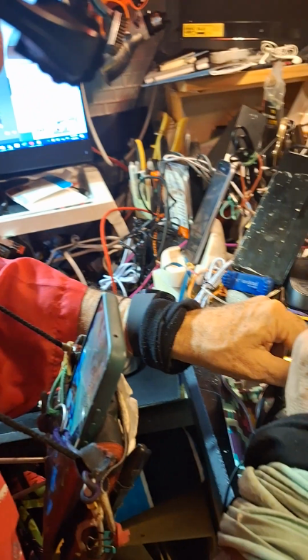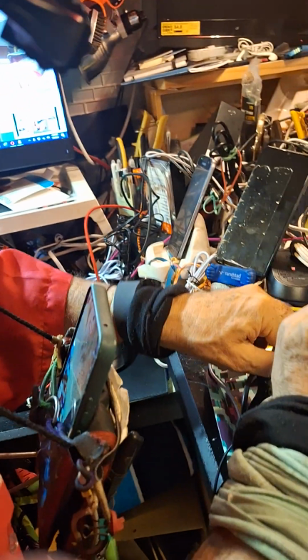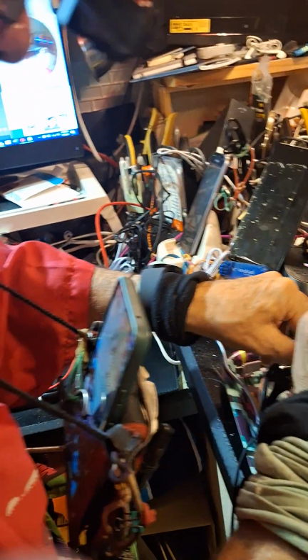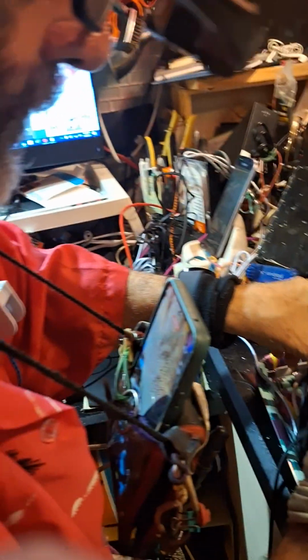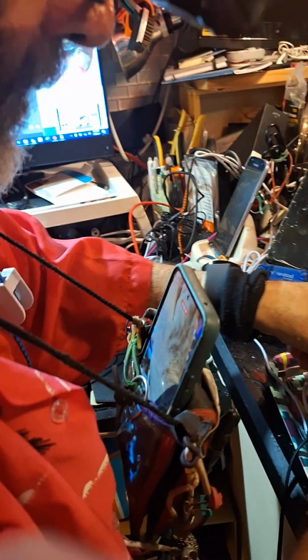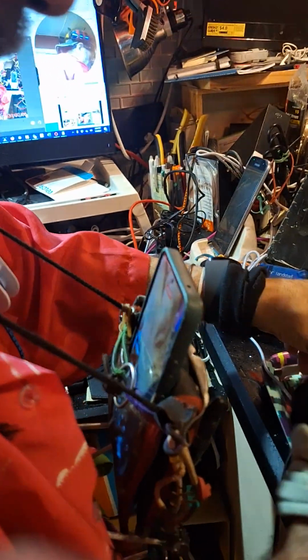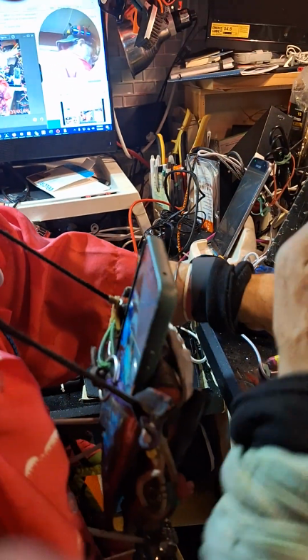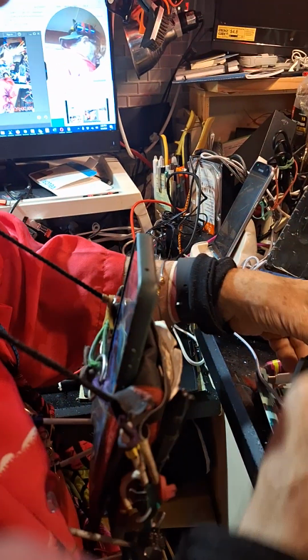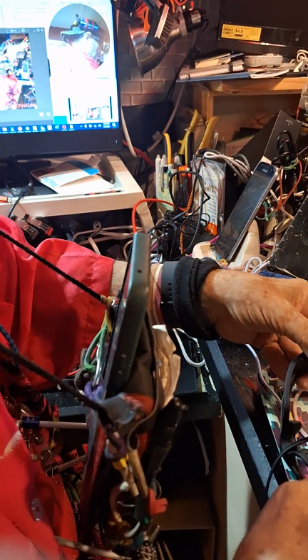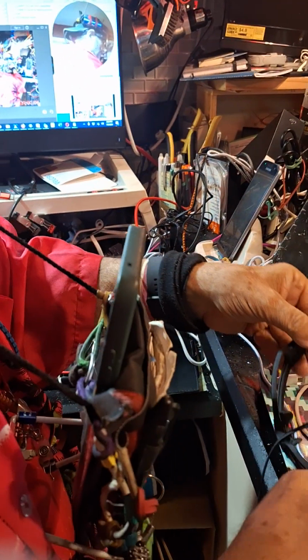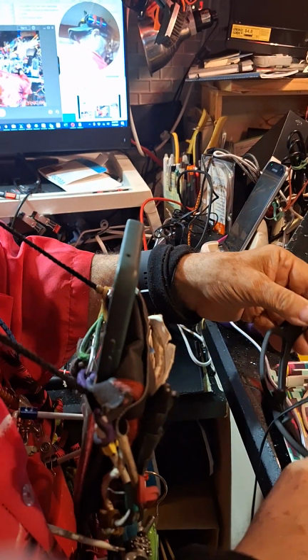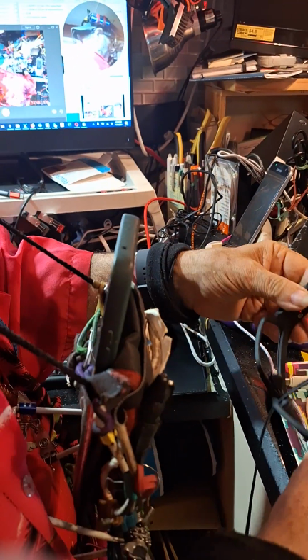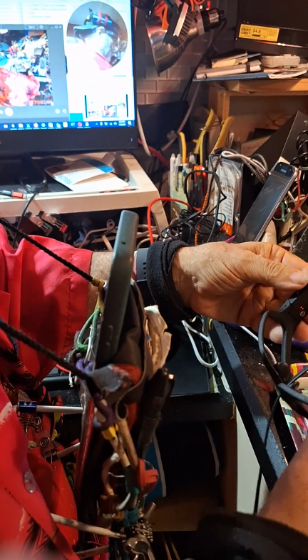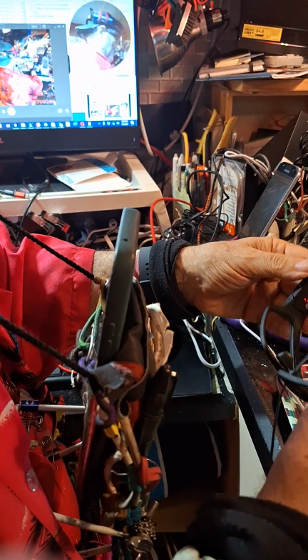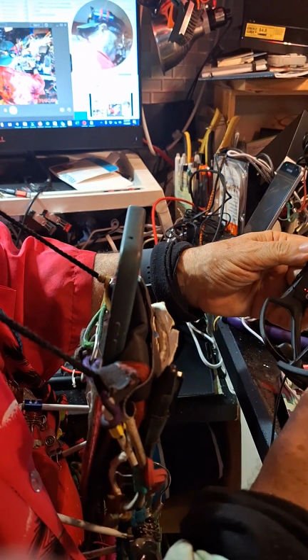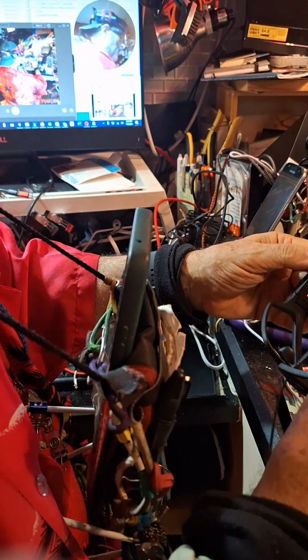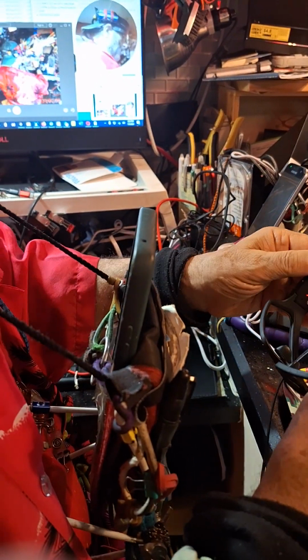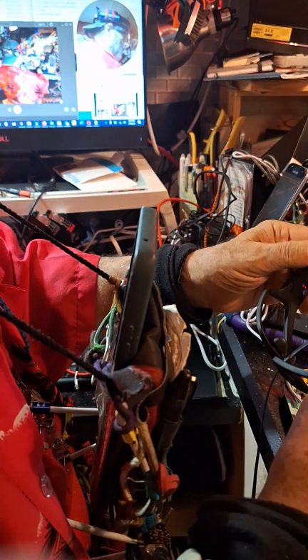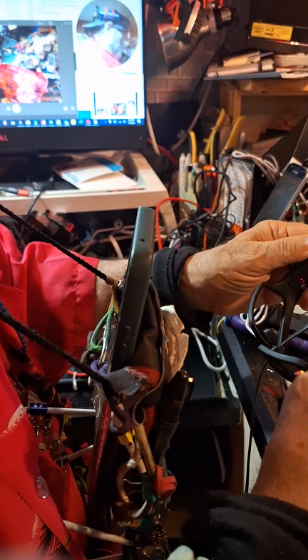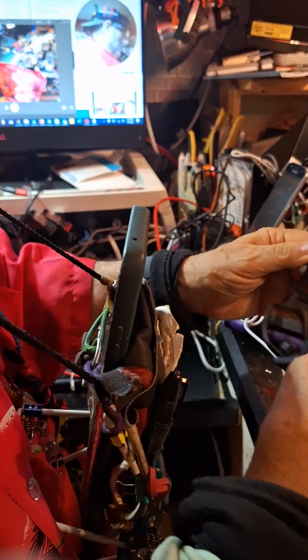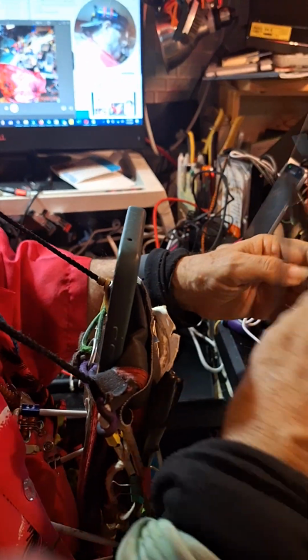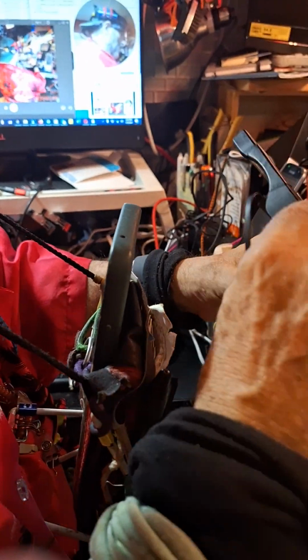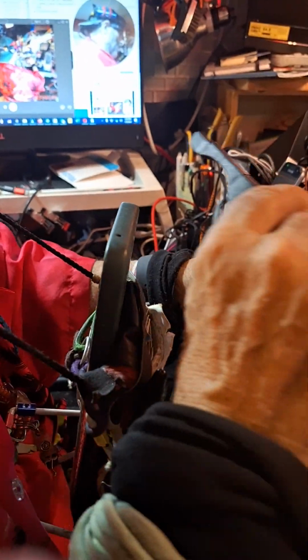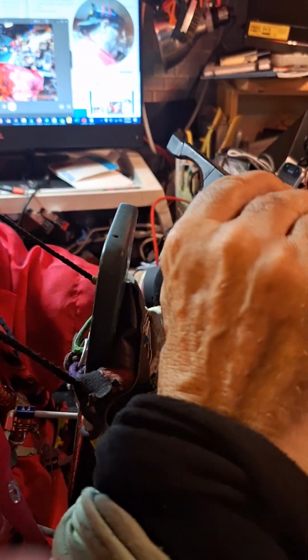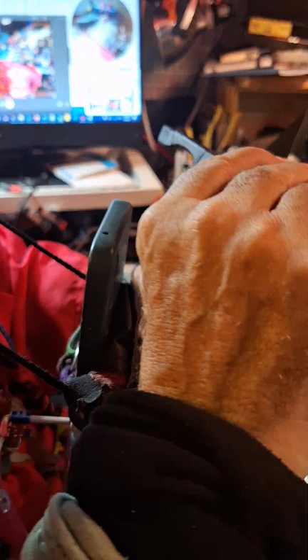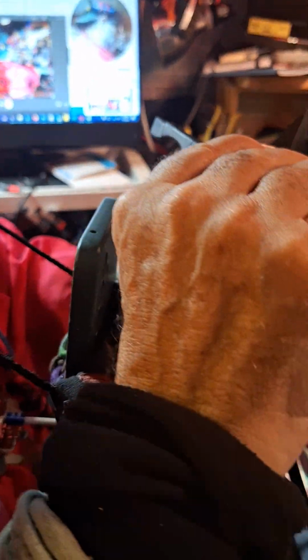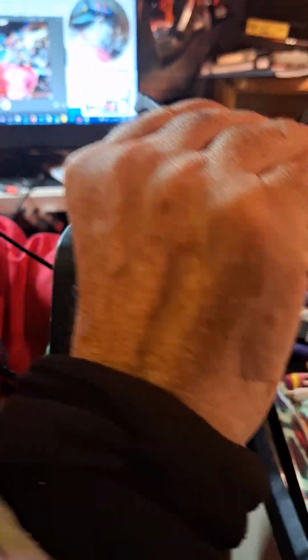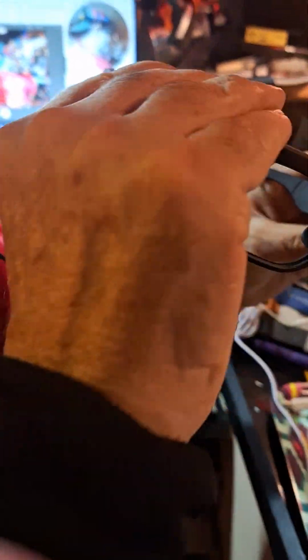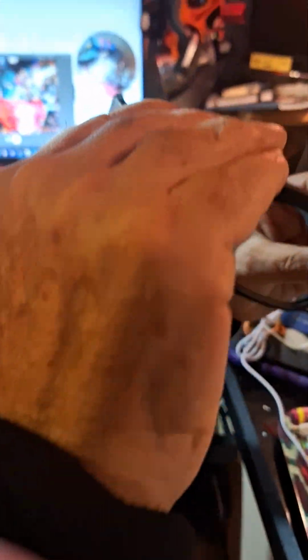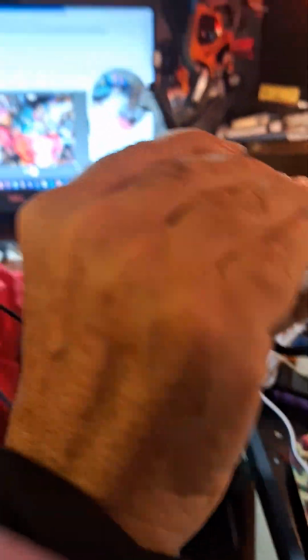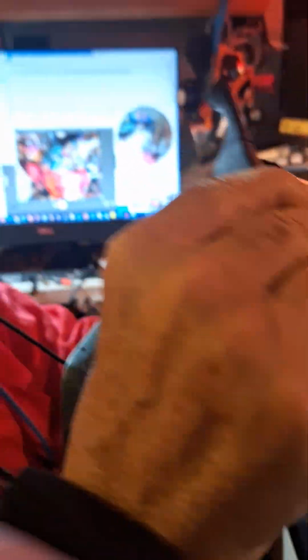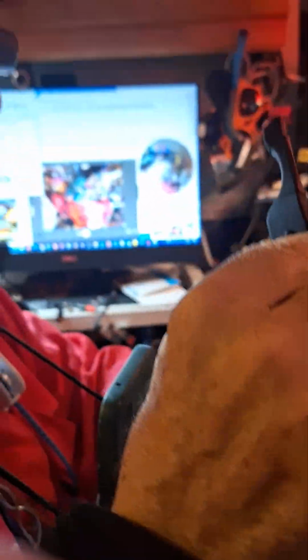Did you have the memory stick? Let's see, here we go.